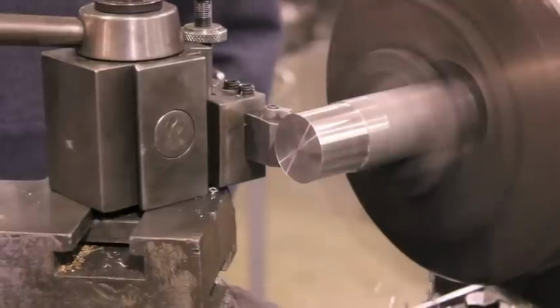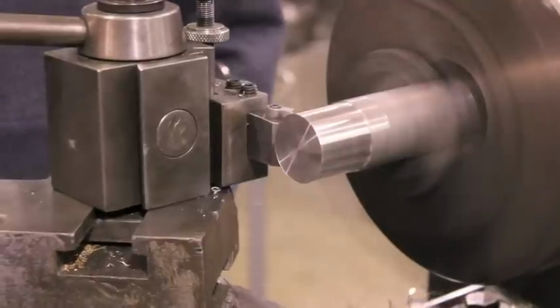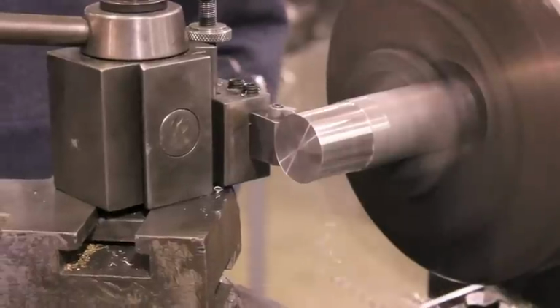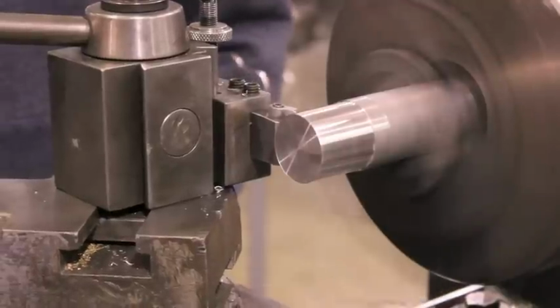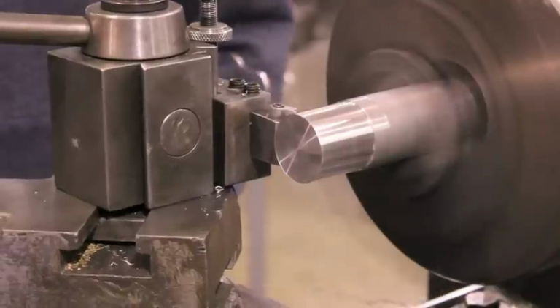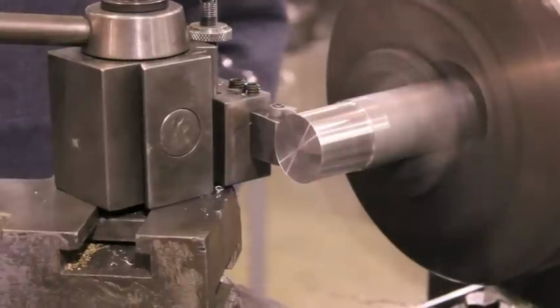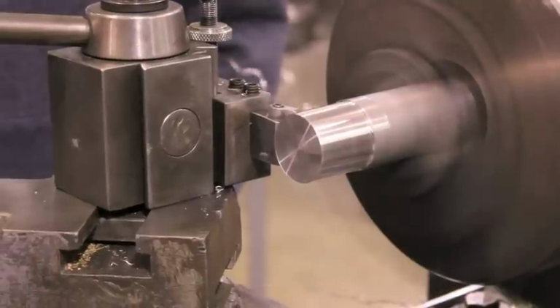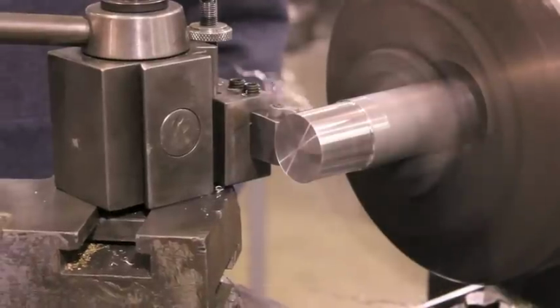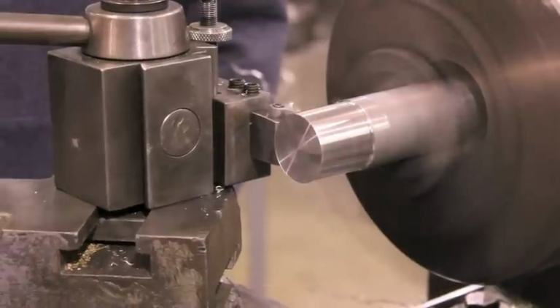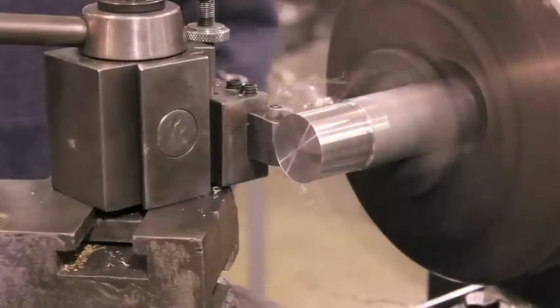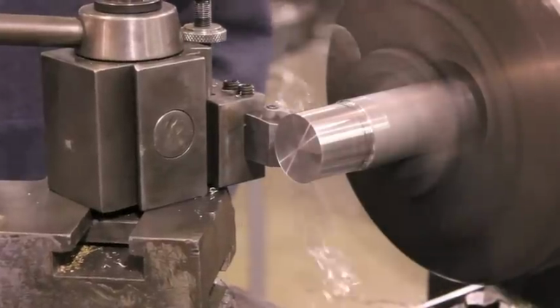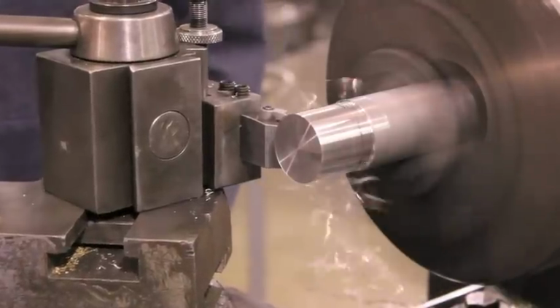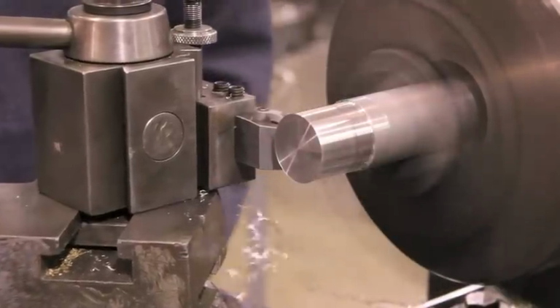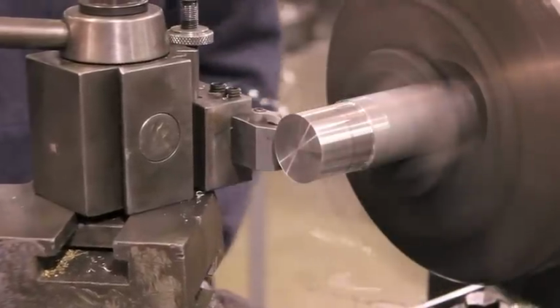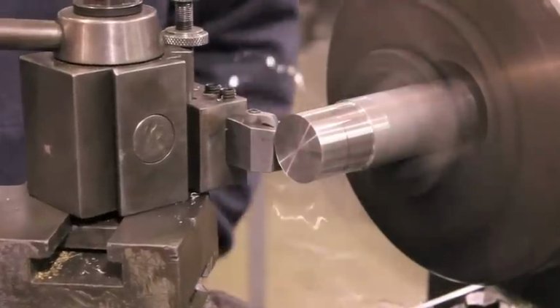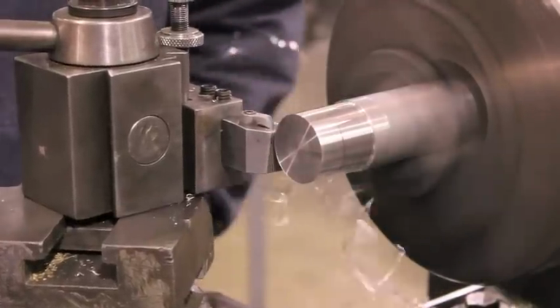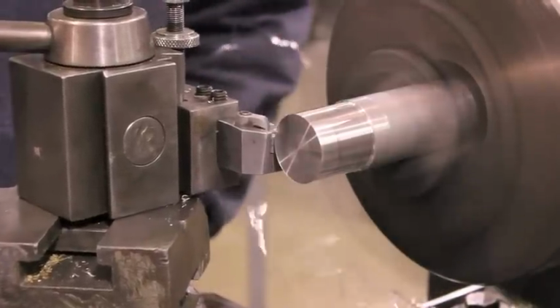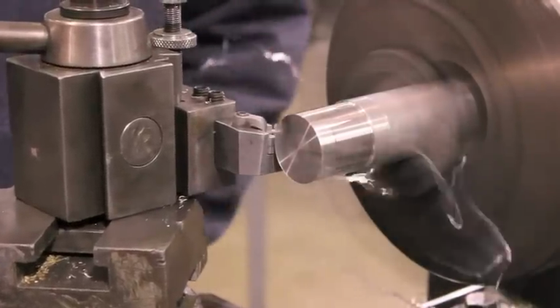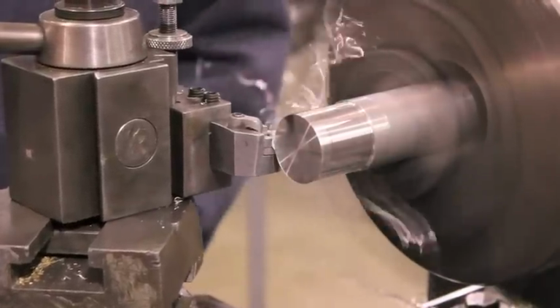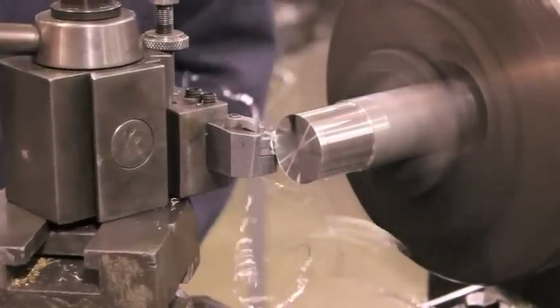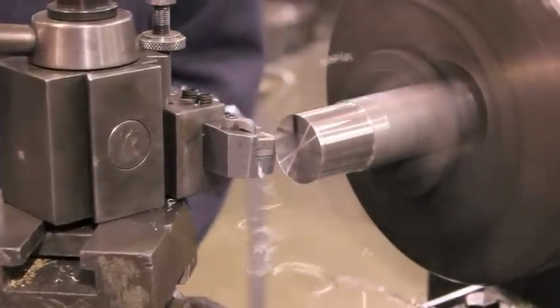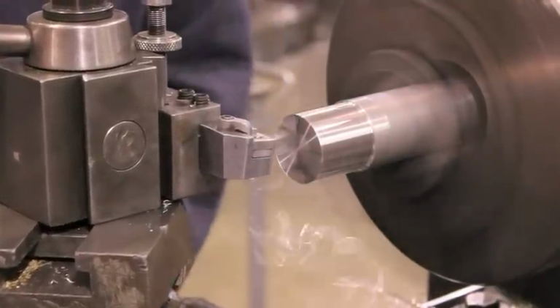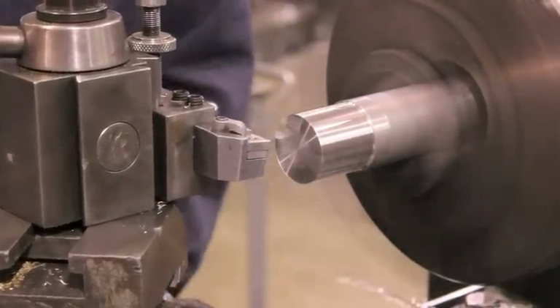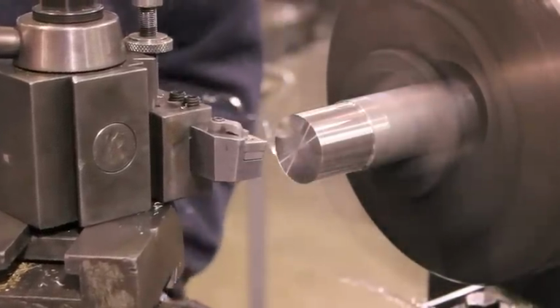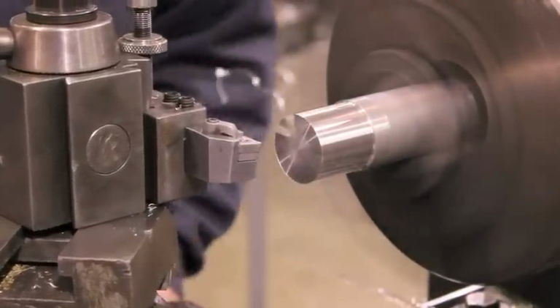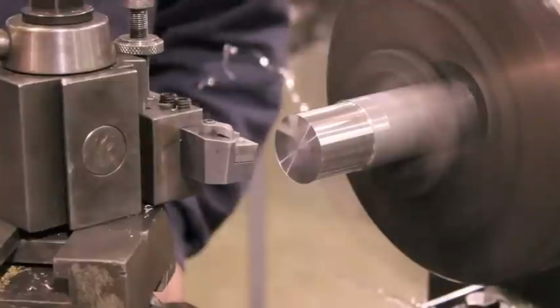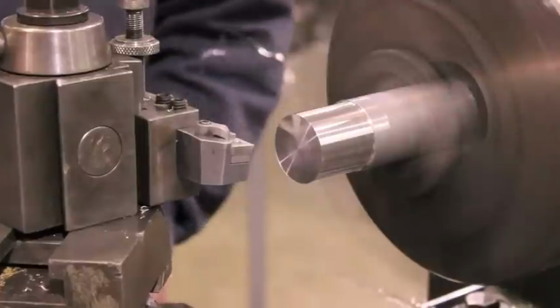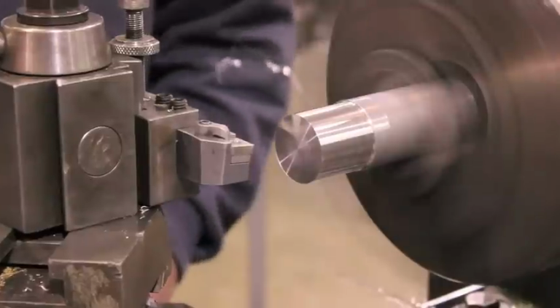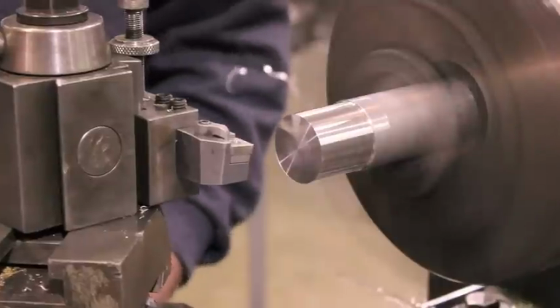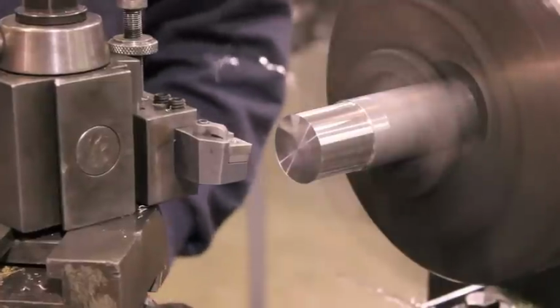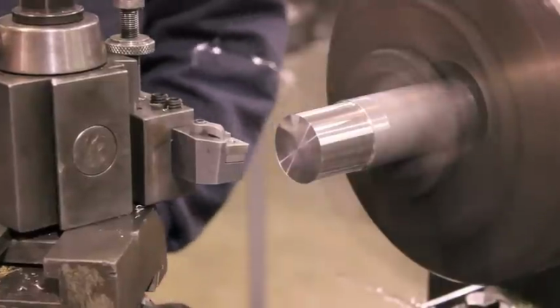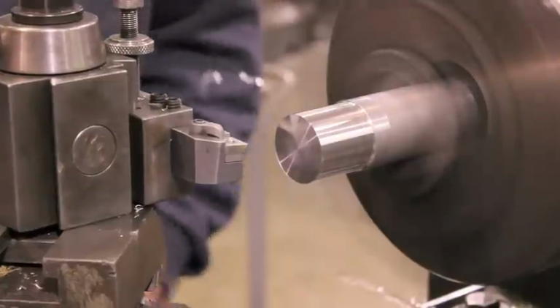Once the desired length has been reached, move the tool away from the workpiece at a constant feed rate to keep a good surface finish.